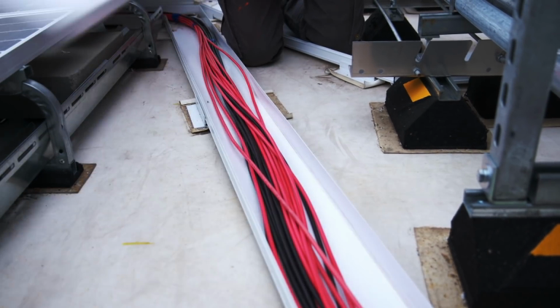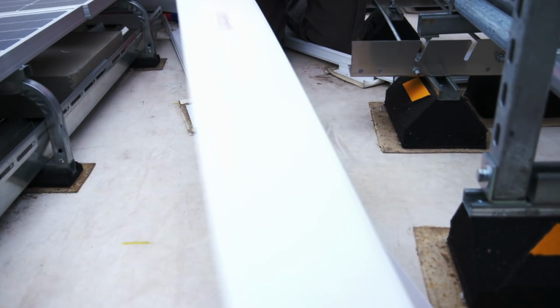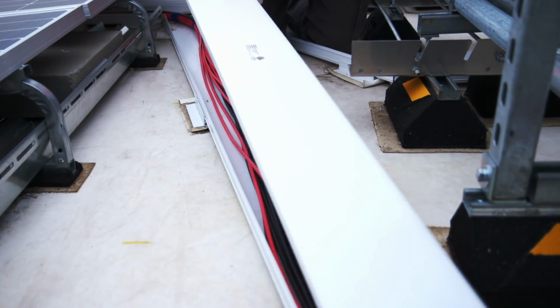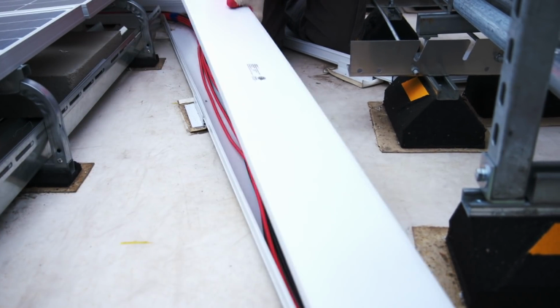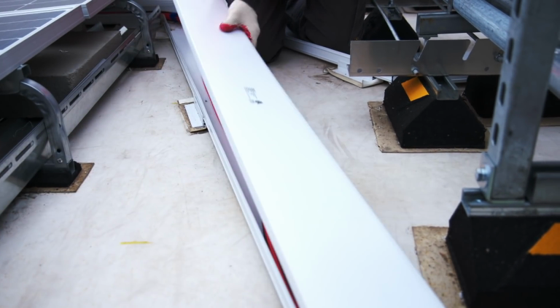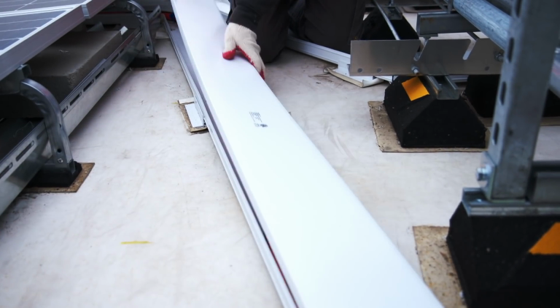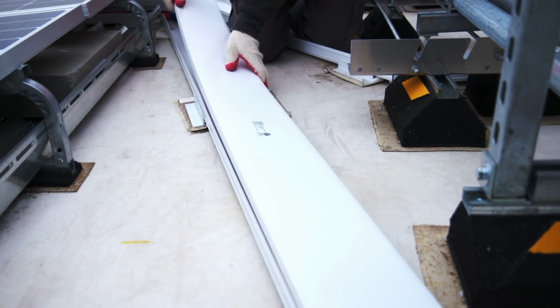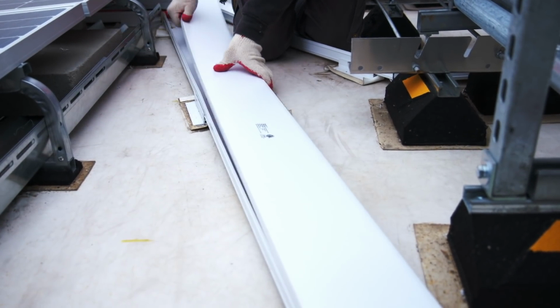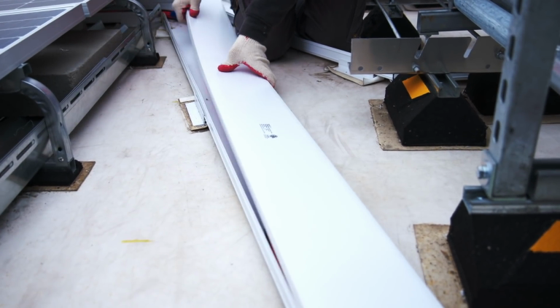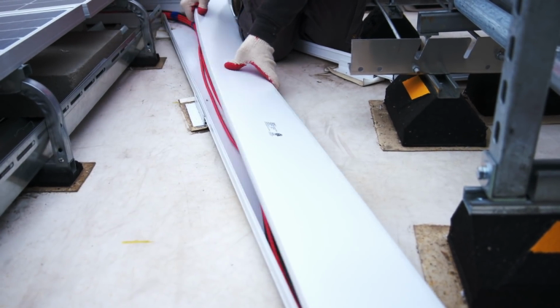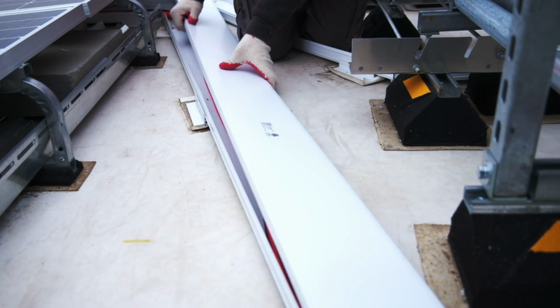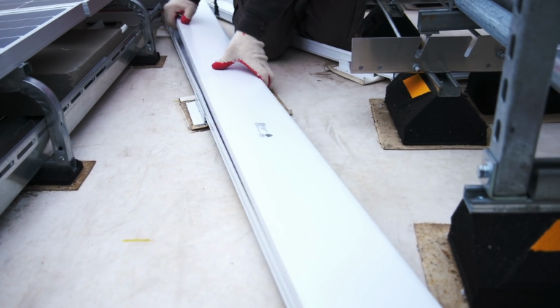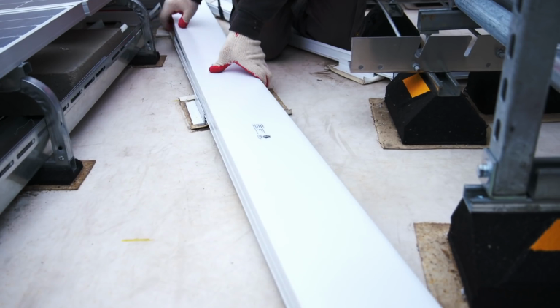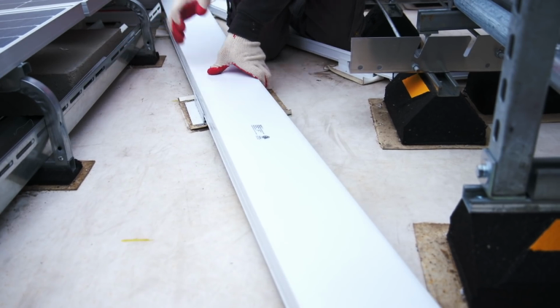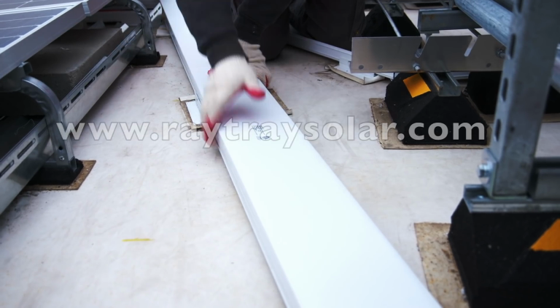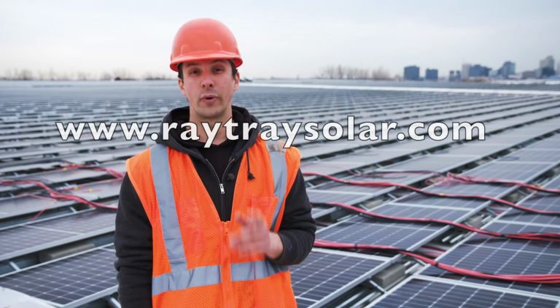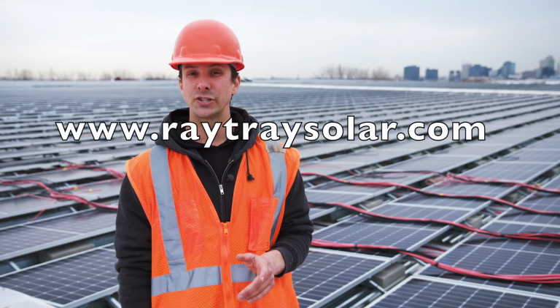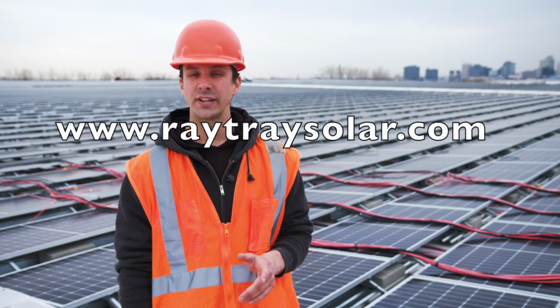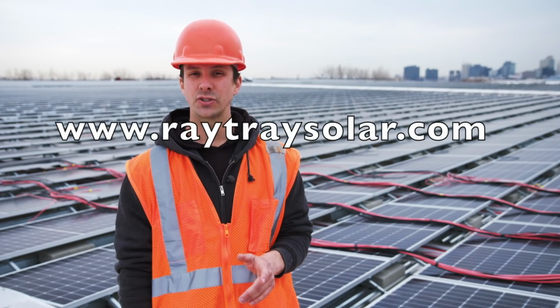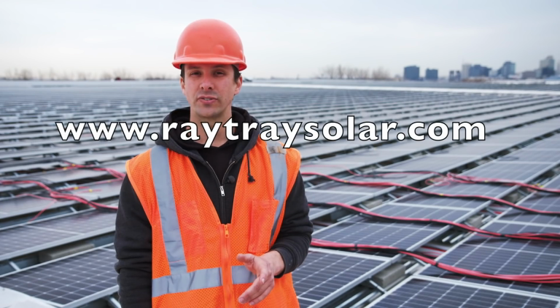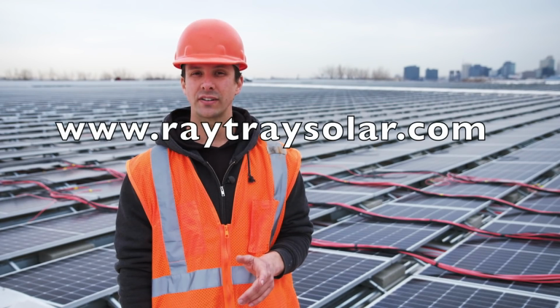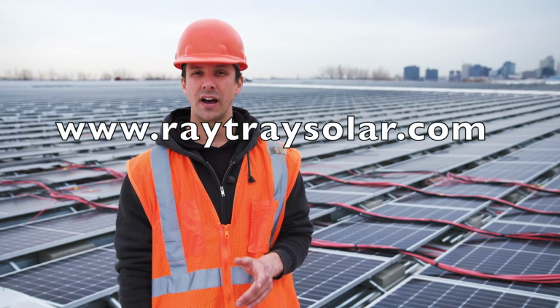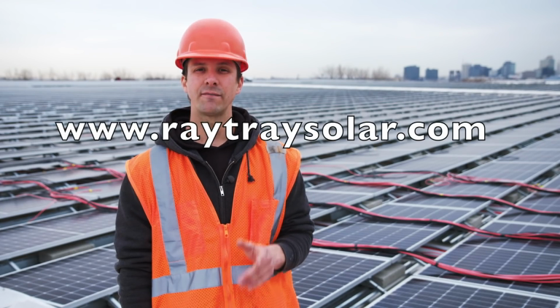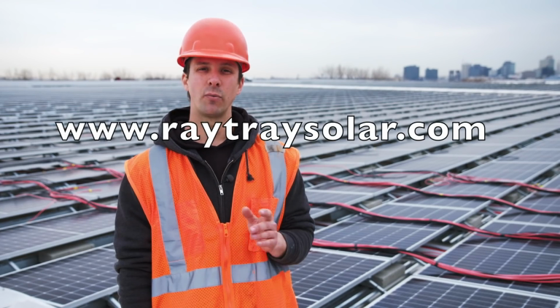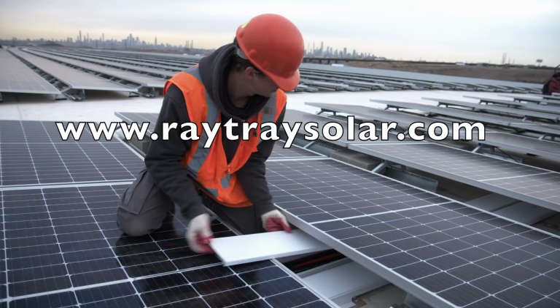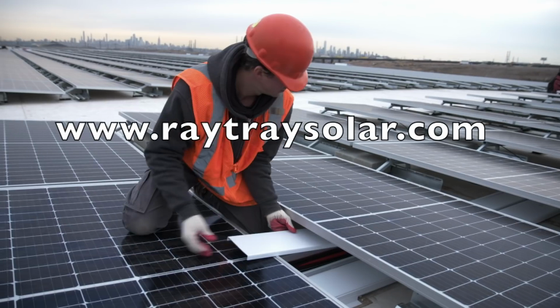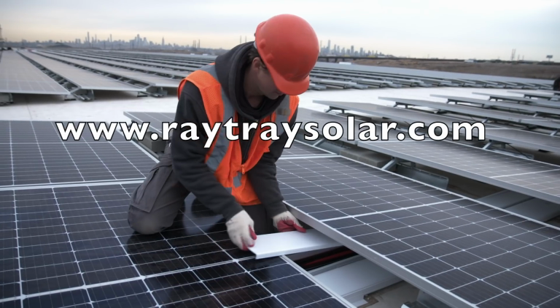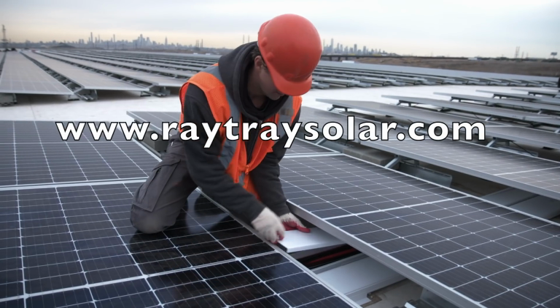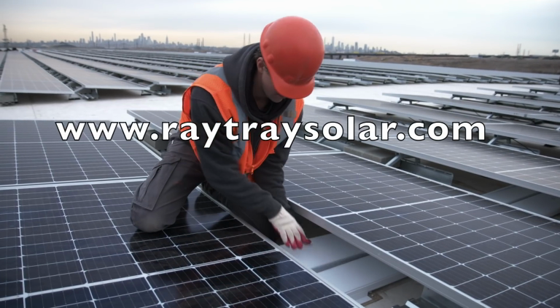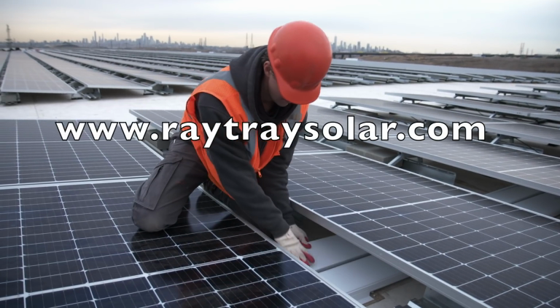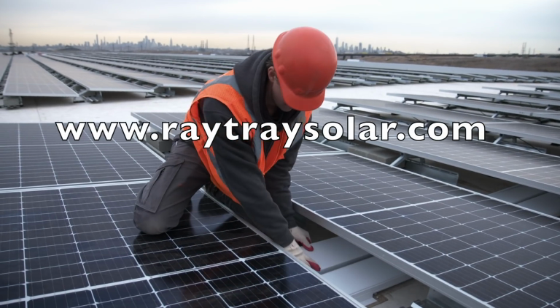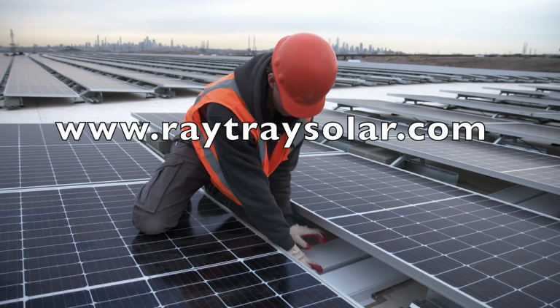Once you start using it, you'll never go back. Go to RaytraySolar.com for more info or a quote today.